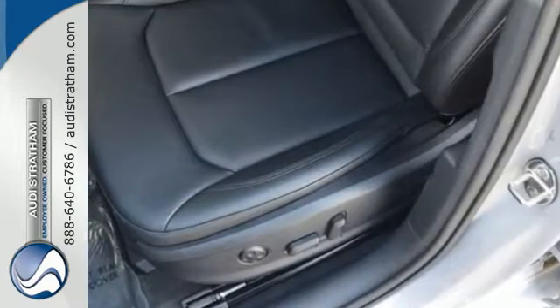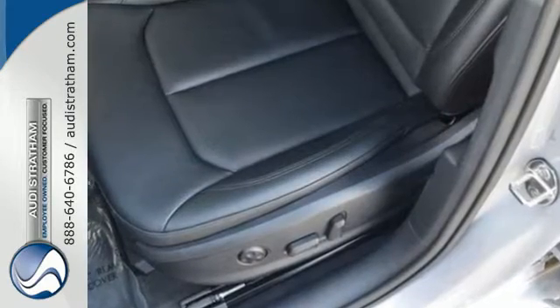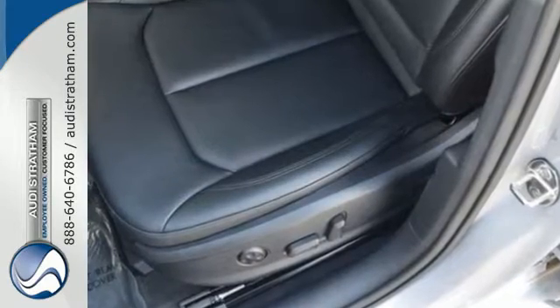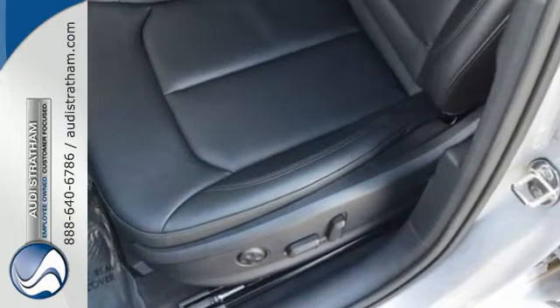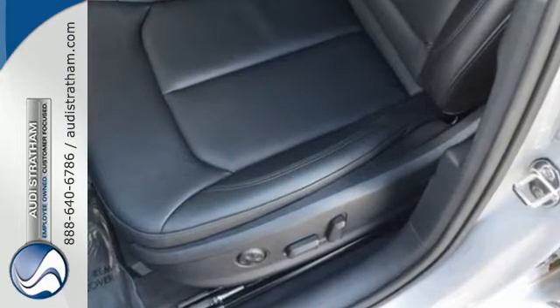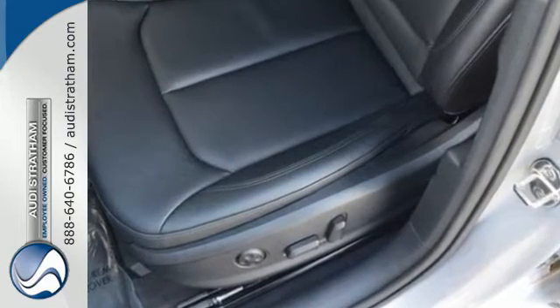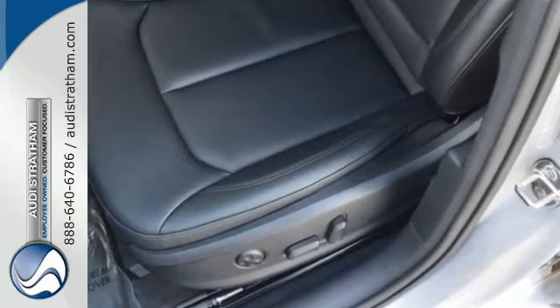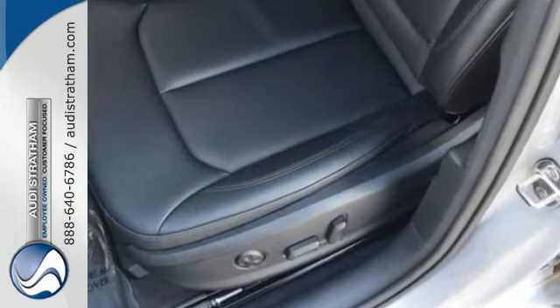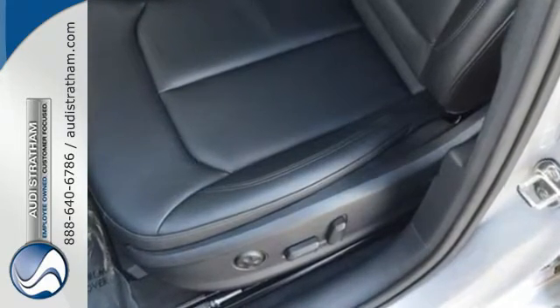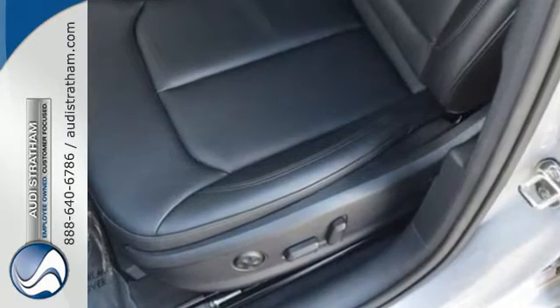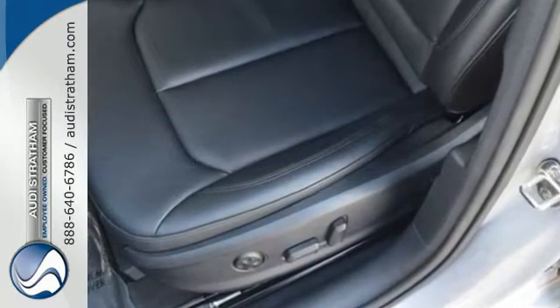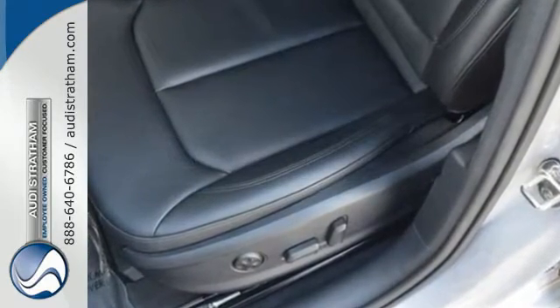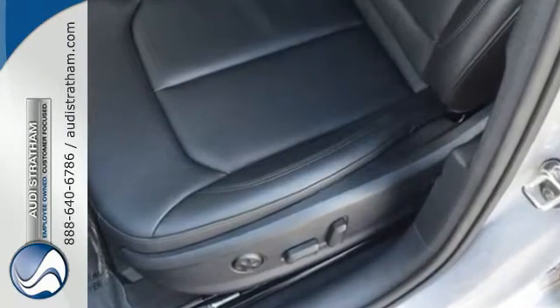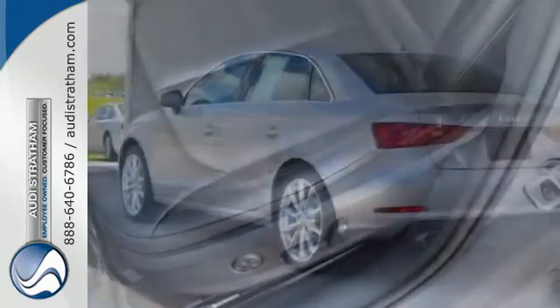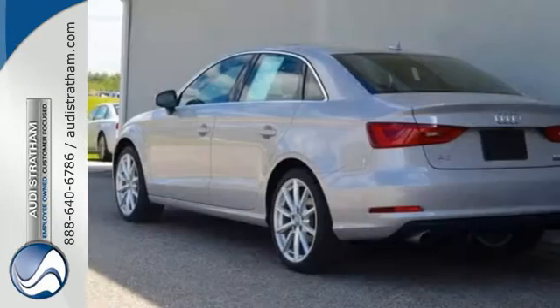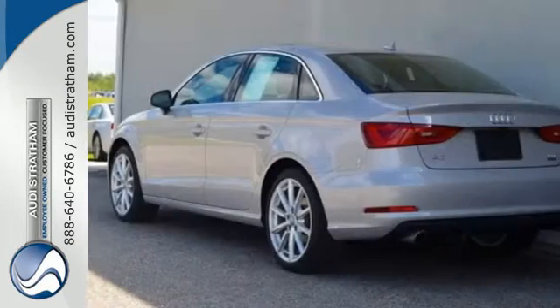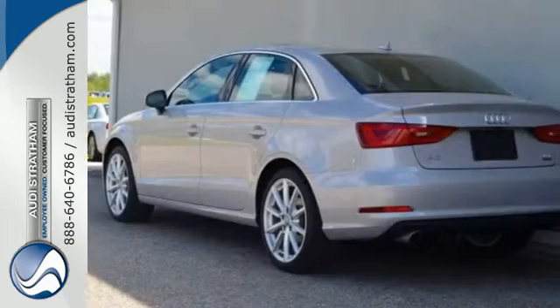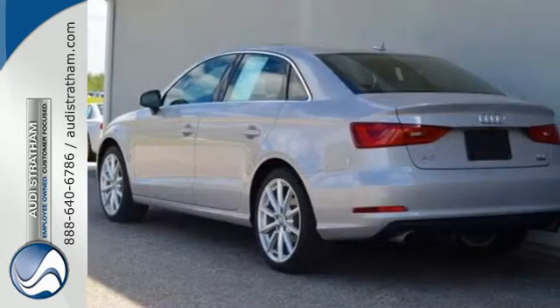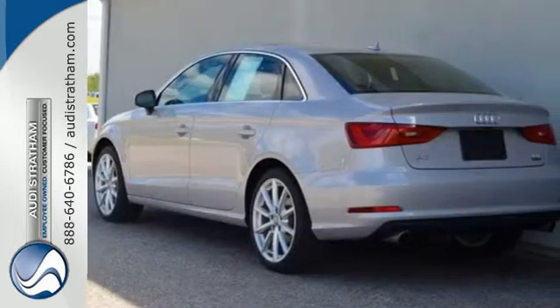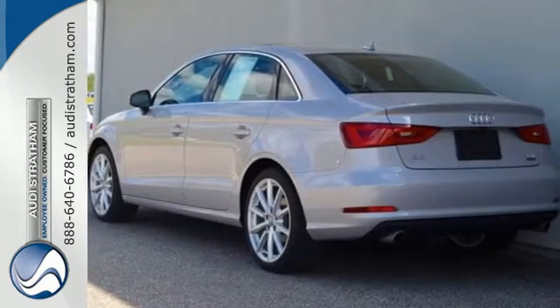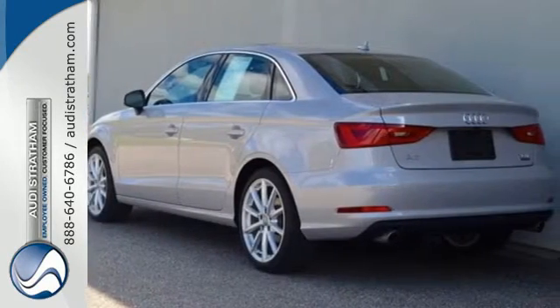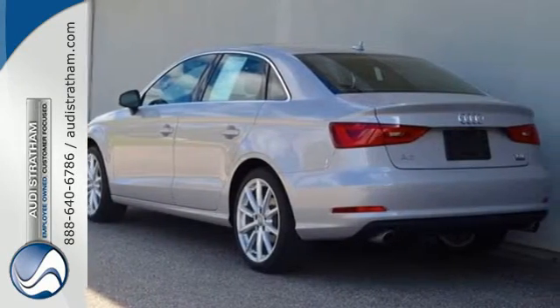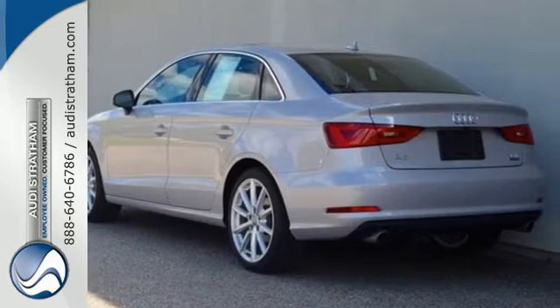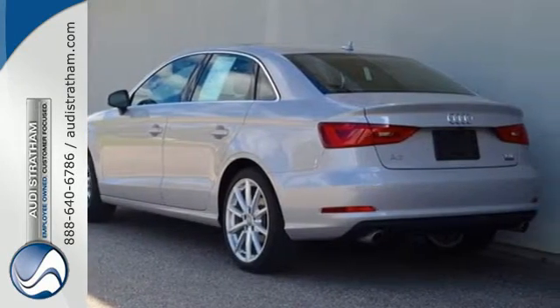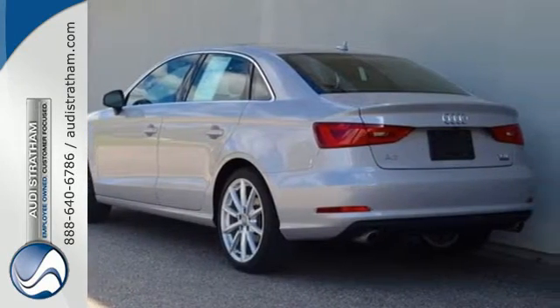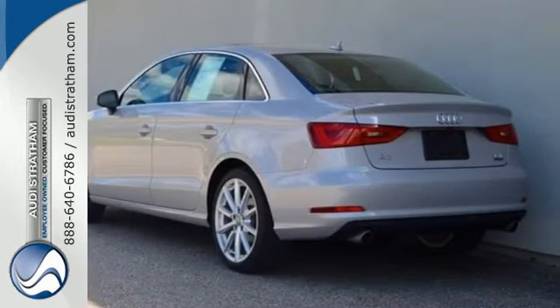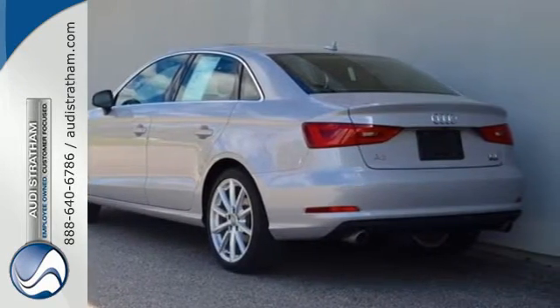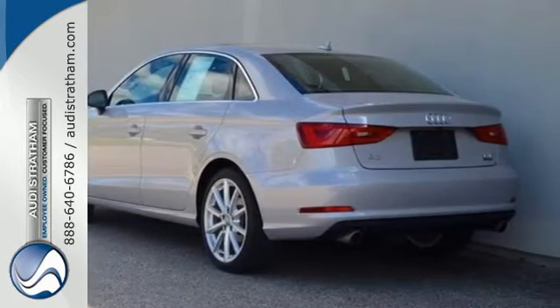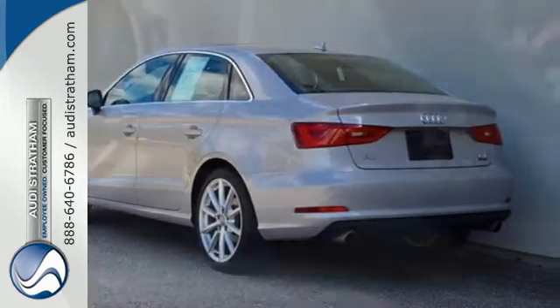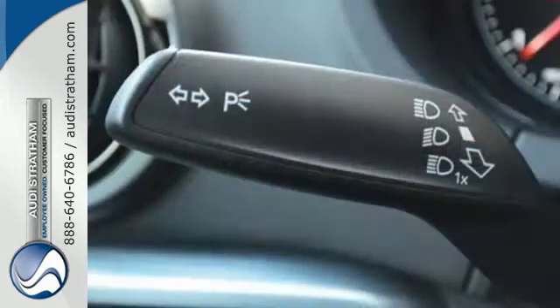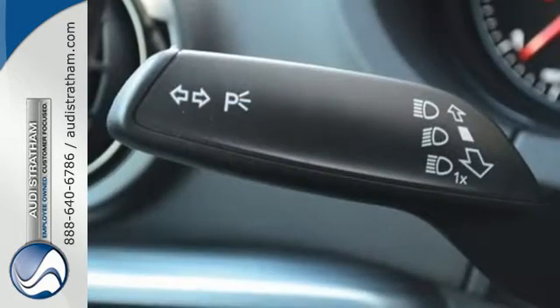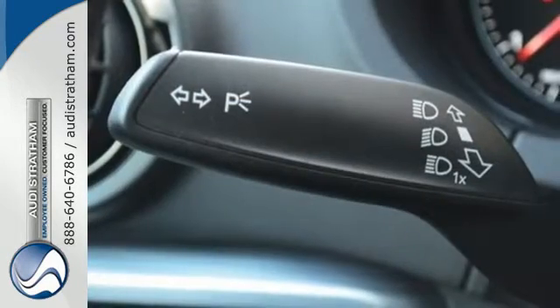As a compact car, it is already easy to park downtown, but the parking system plus with rear-view camera makes this process even simpler.